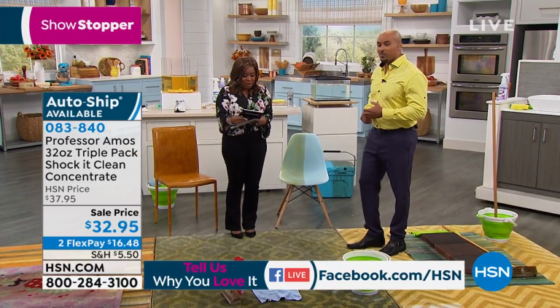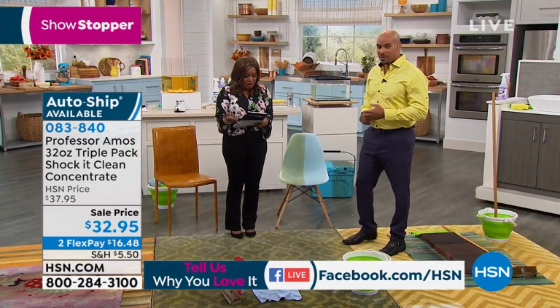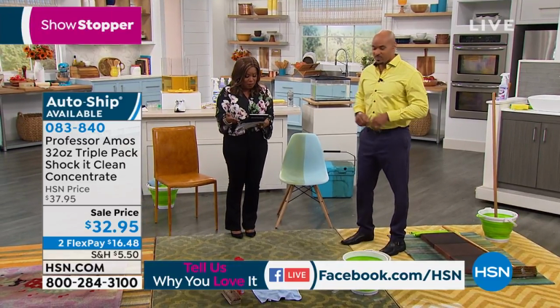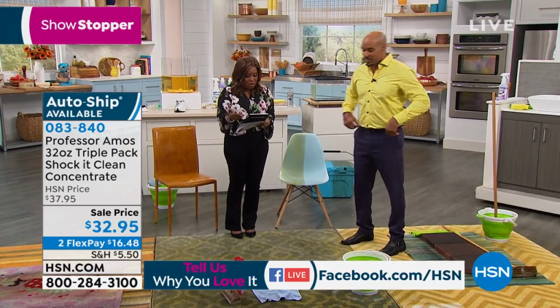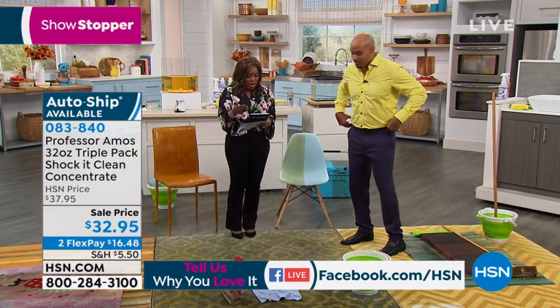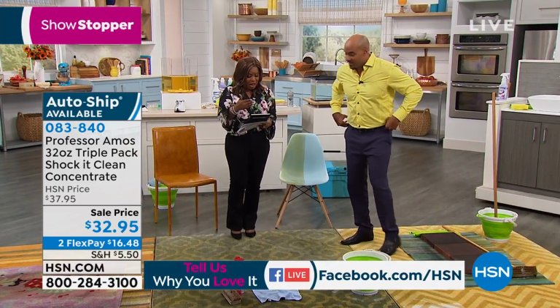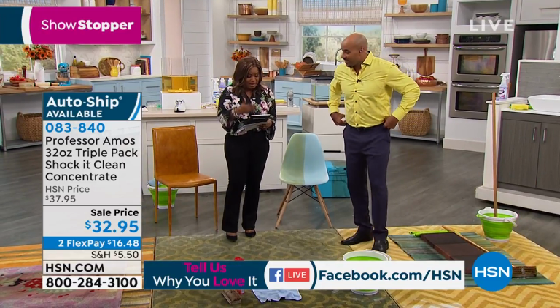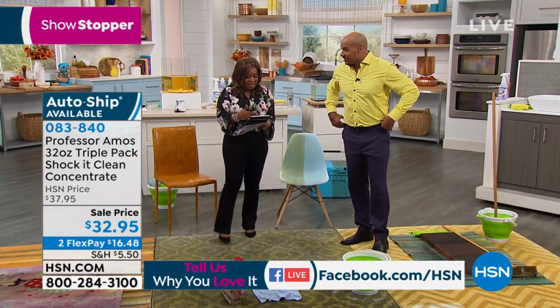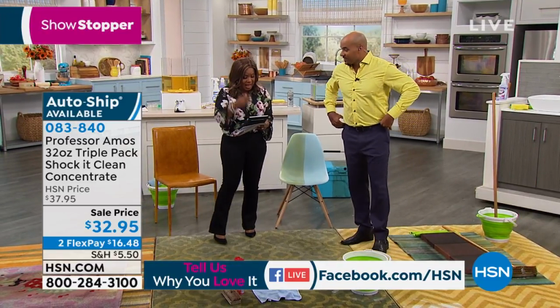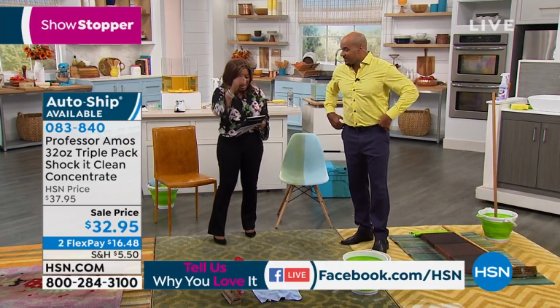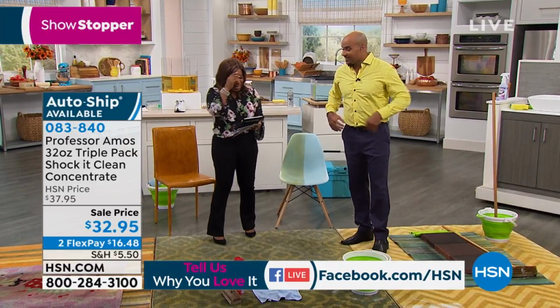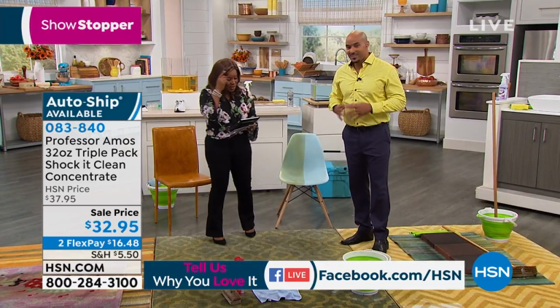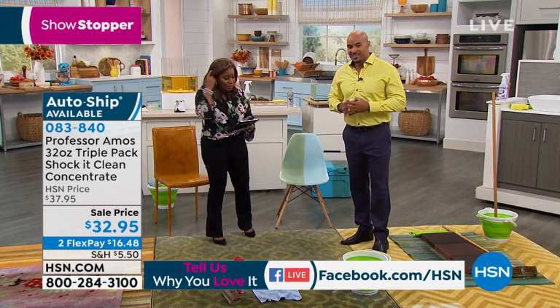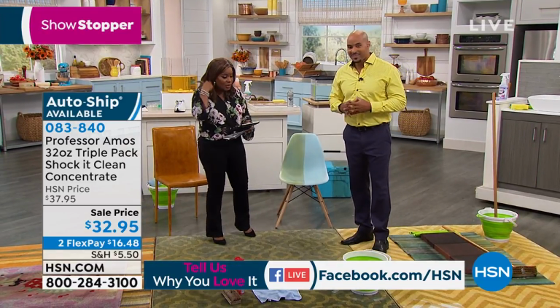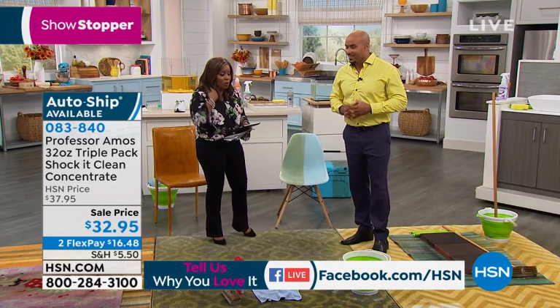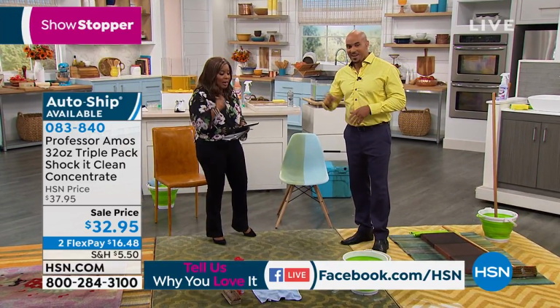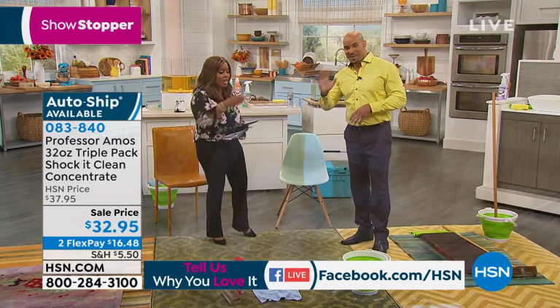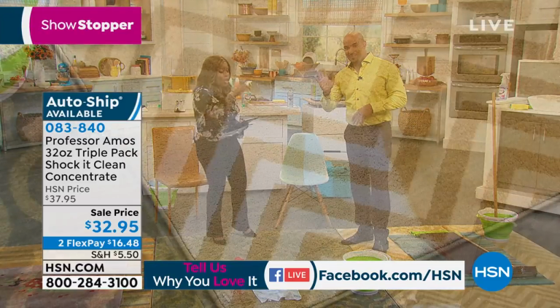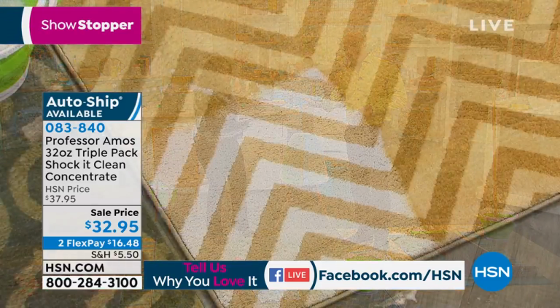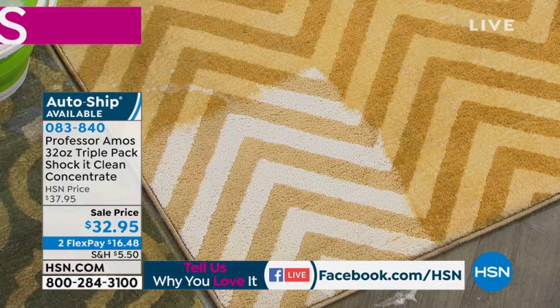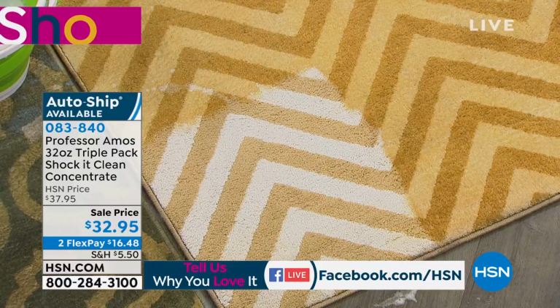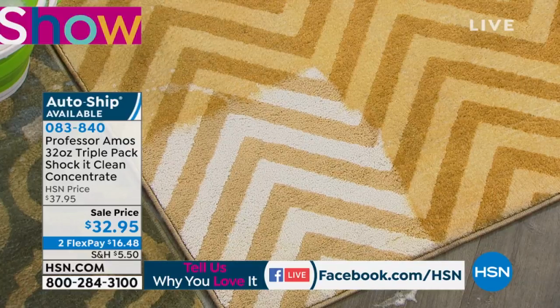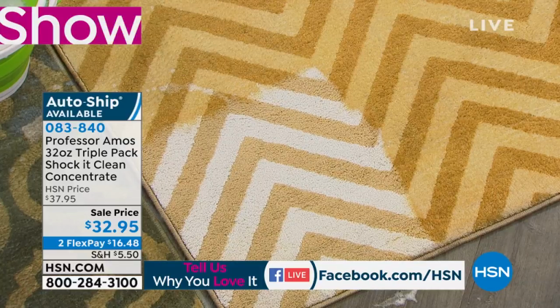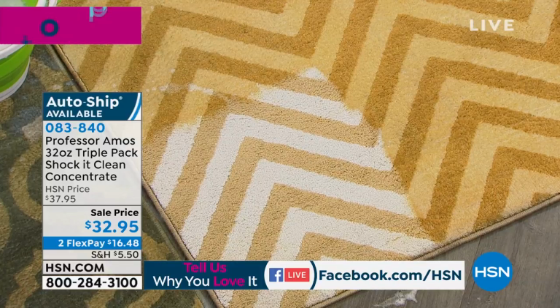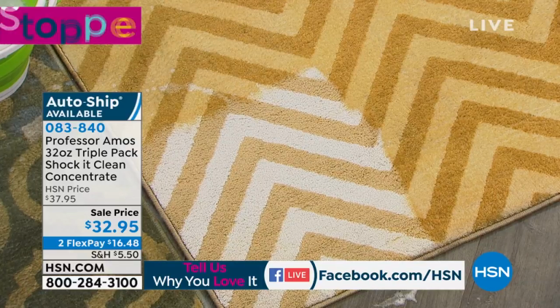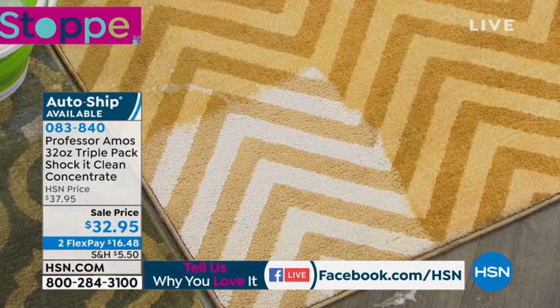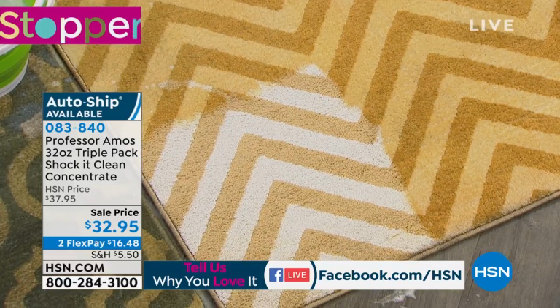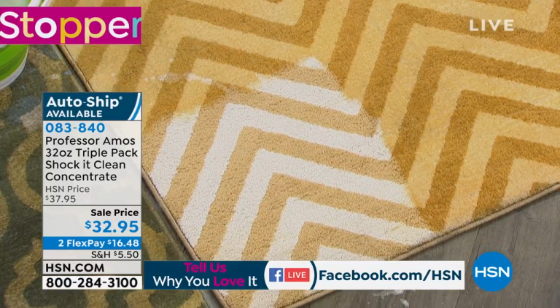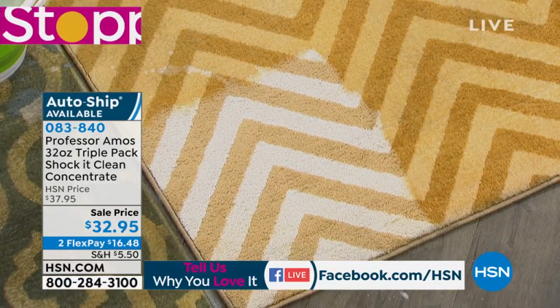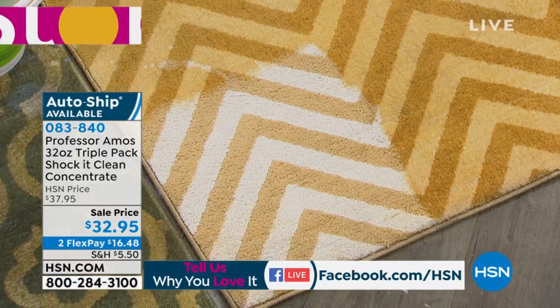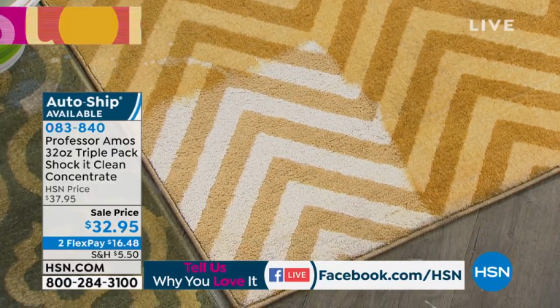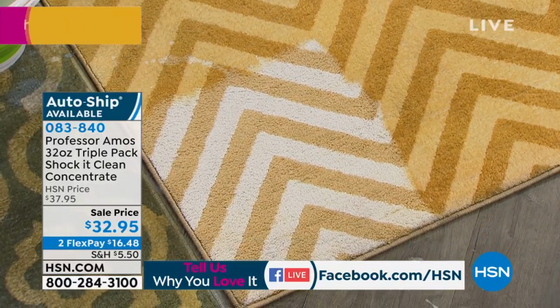I want to hear from you. I'm going to say hi to A.V. who's there already. You've shown us the carpet — what are you going to show us next?